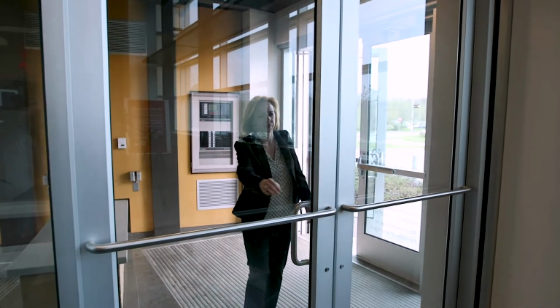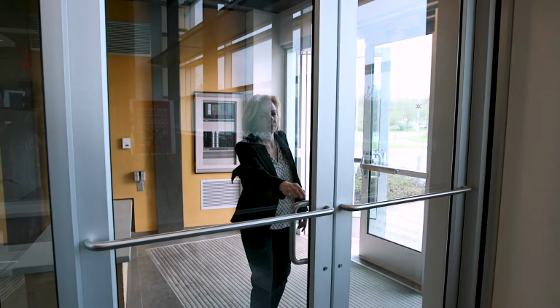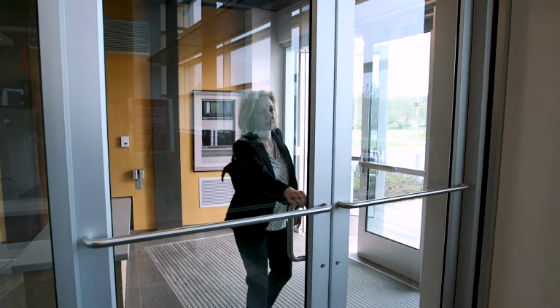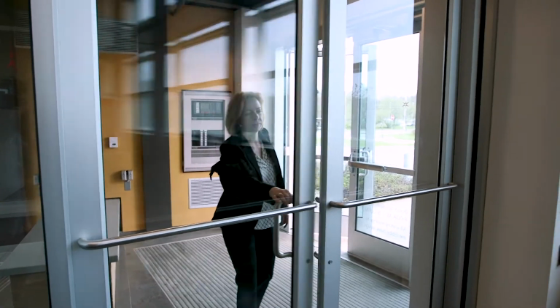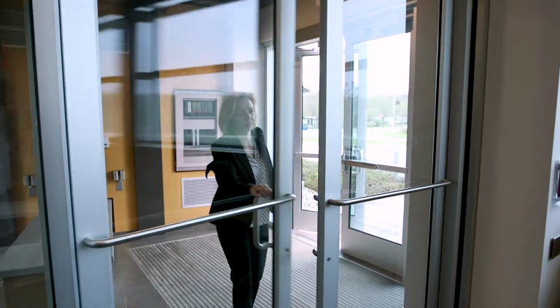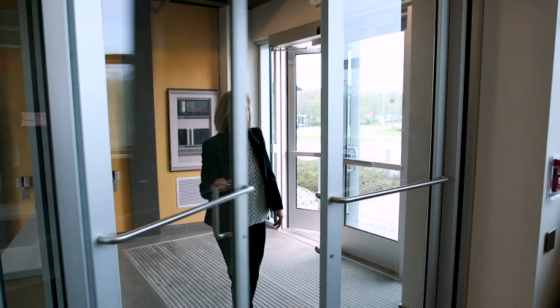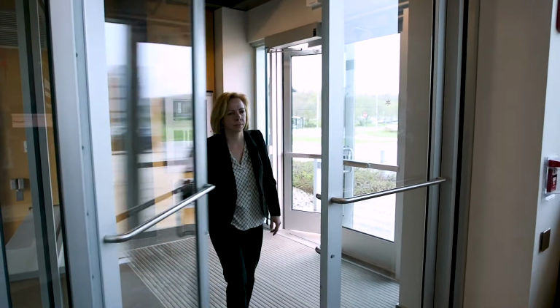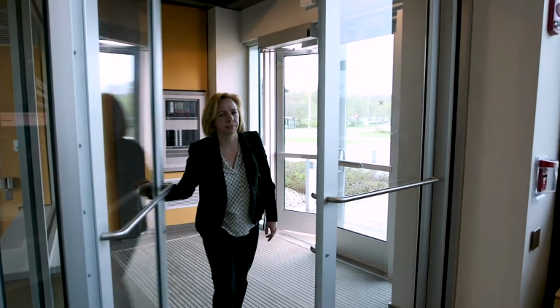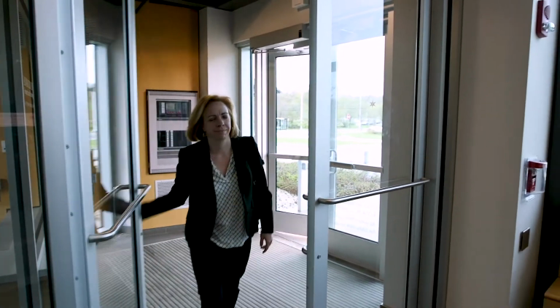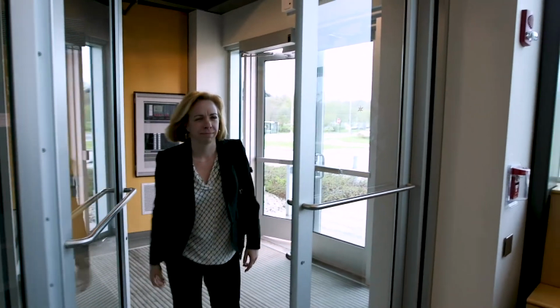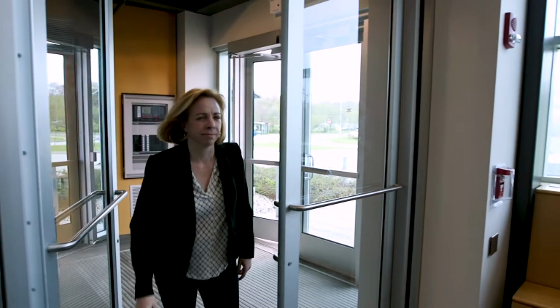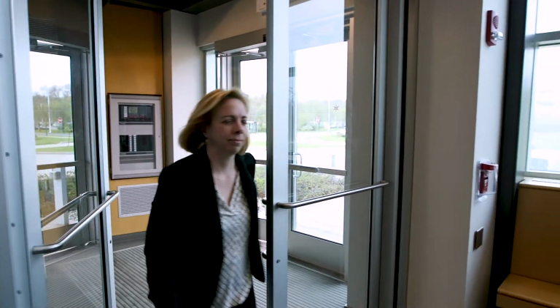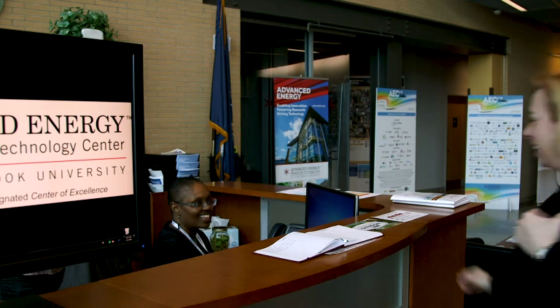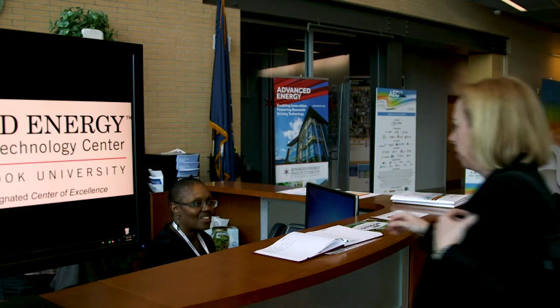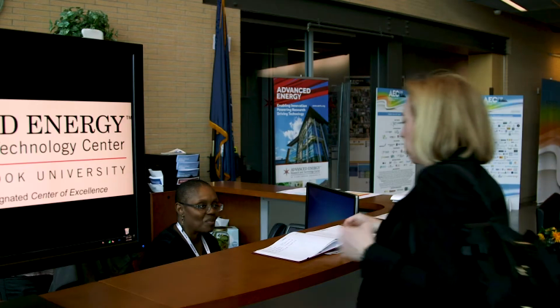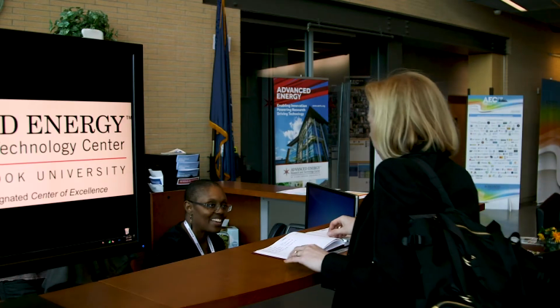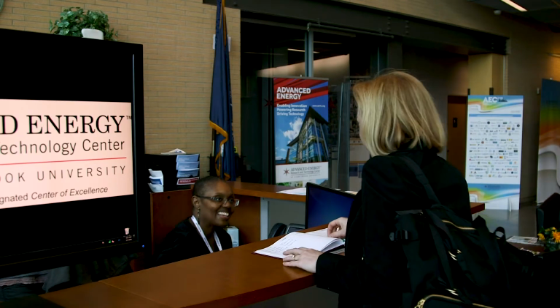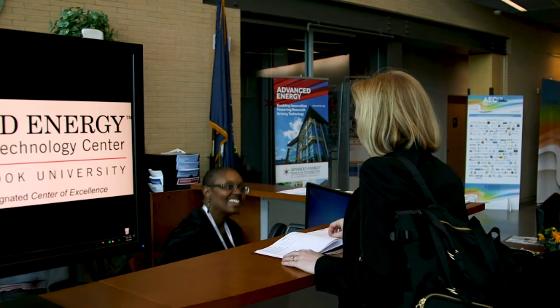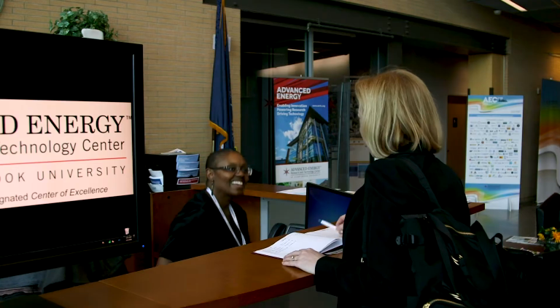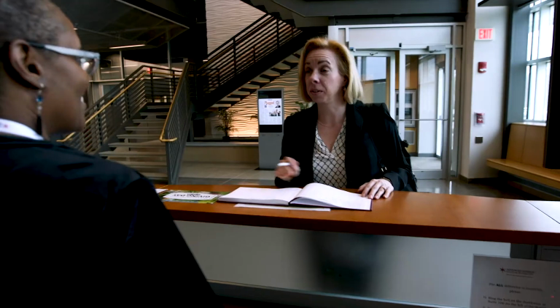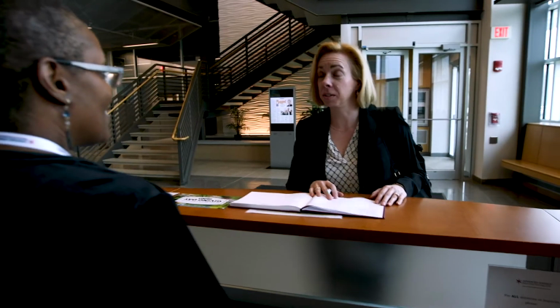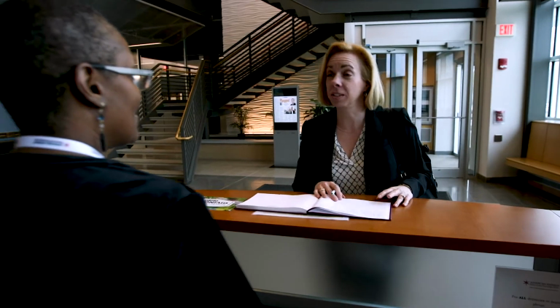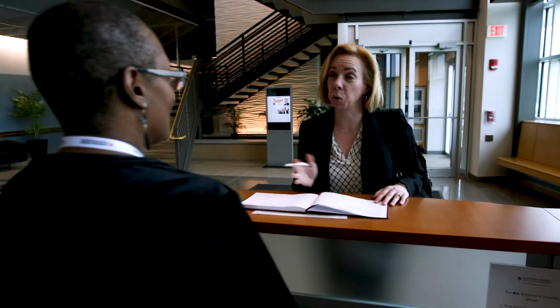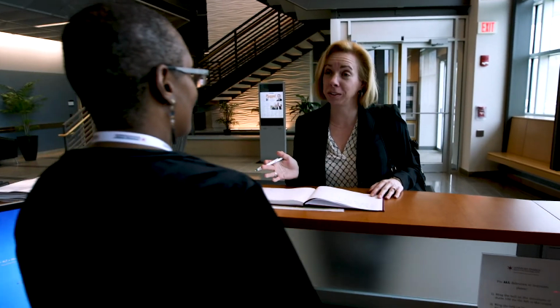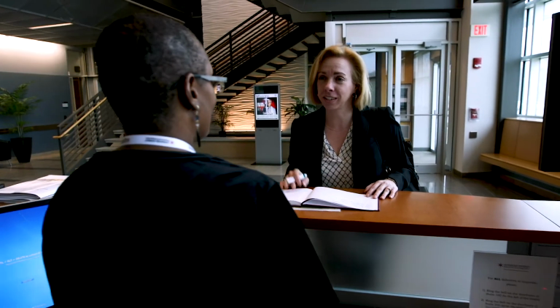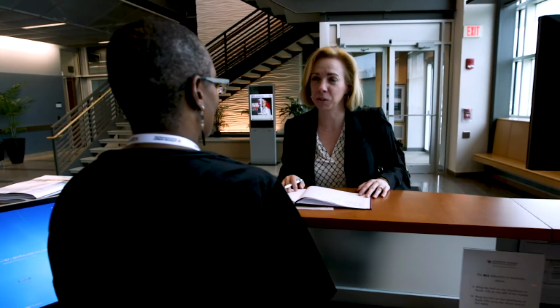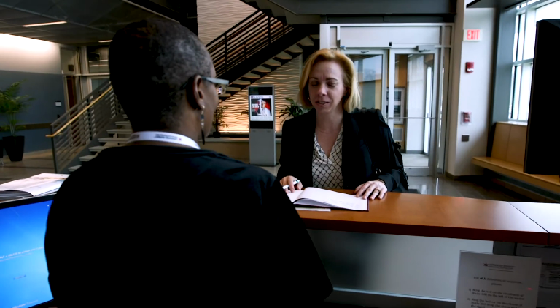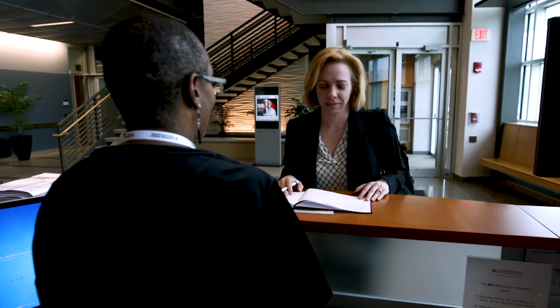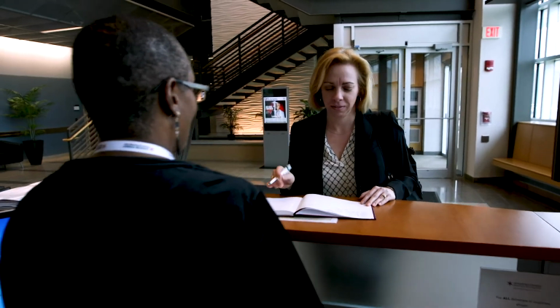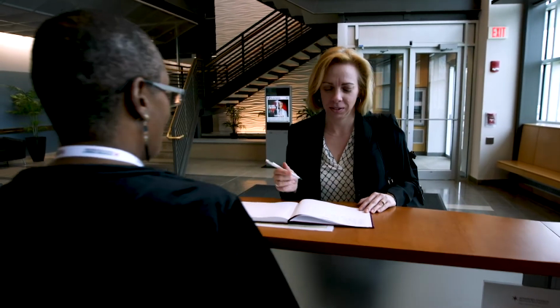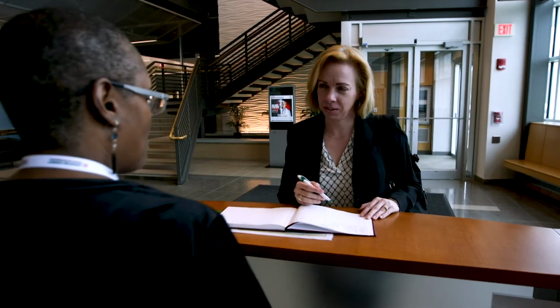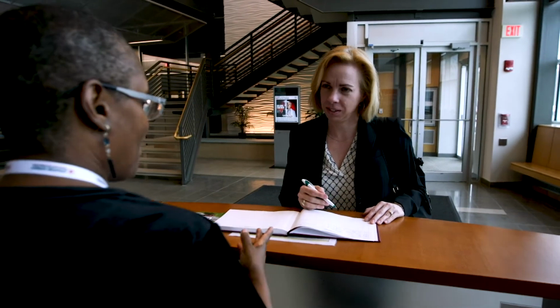I'm Noelle Goddard. I'm a principal with the Accelerate New York Seed Fund. We are a regional technology commercialization effort of New York State.